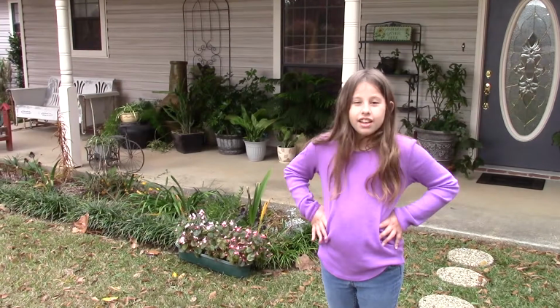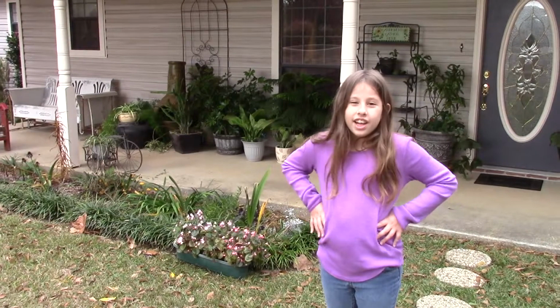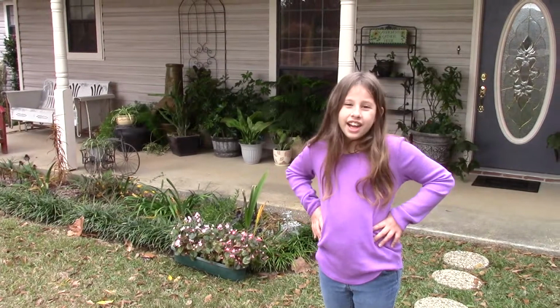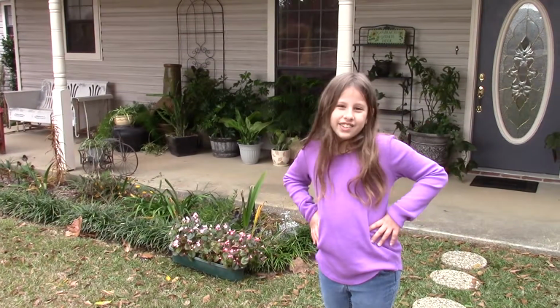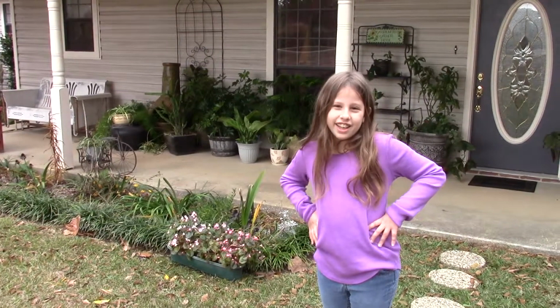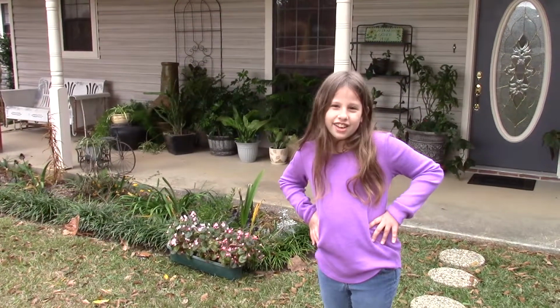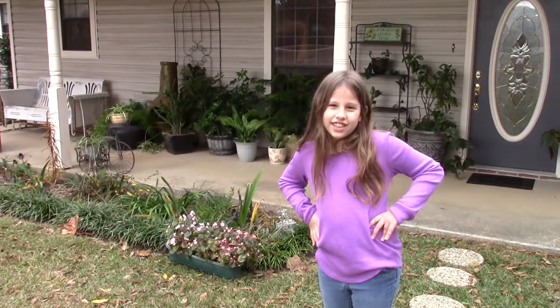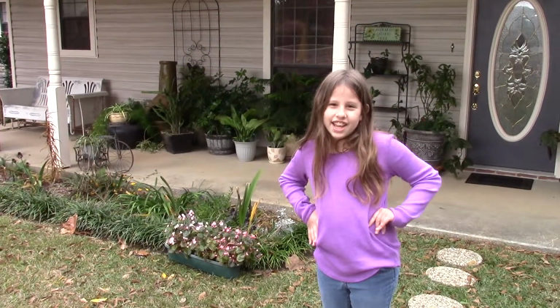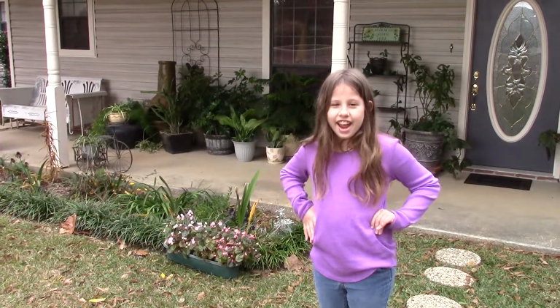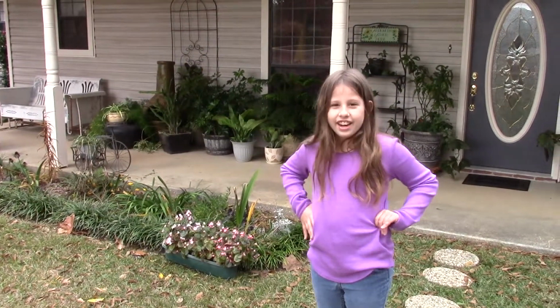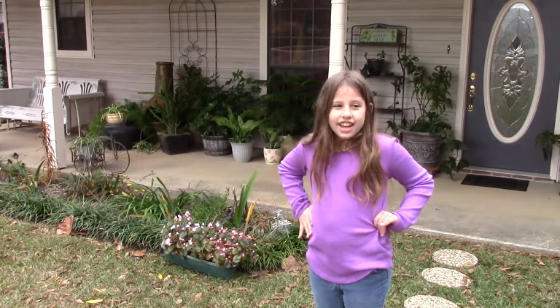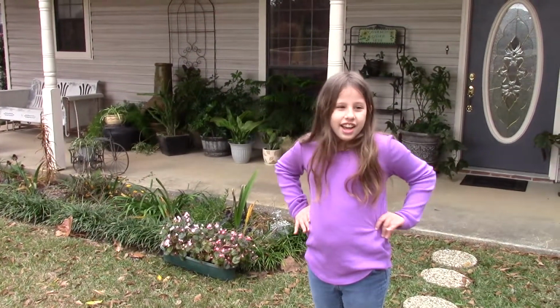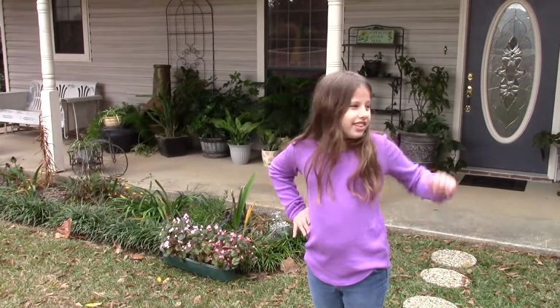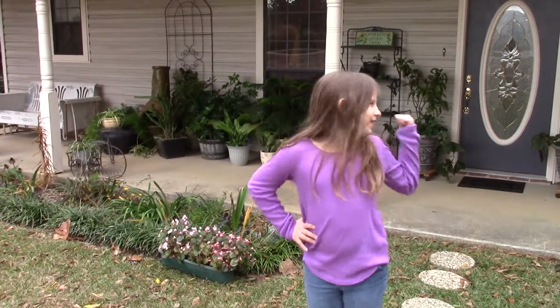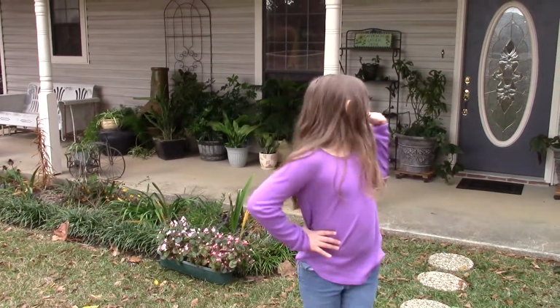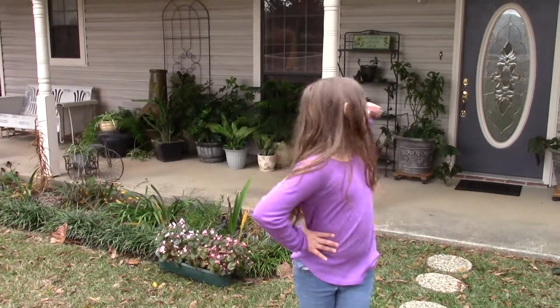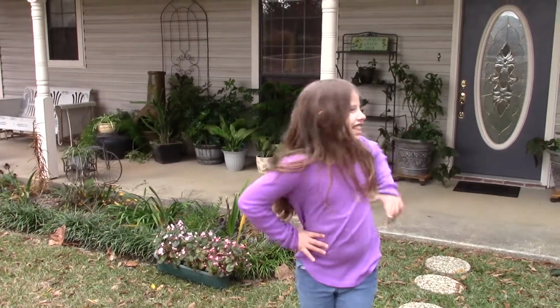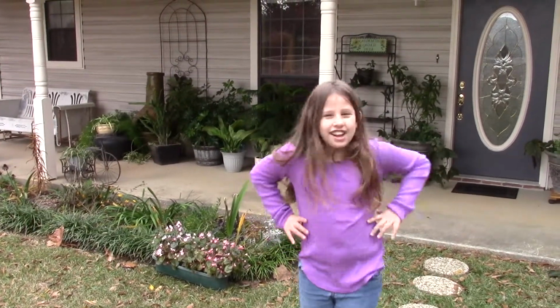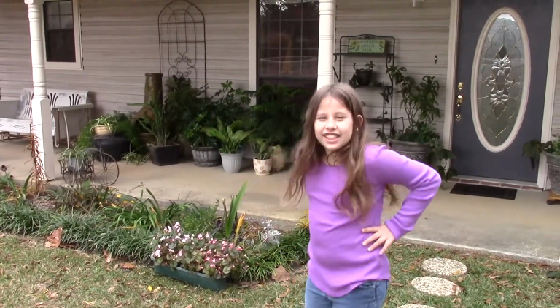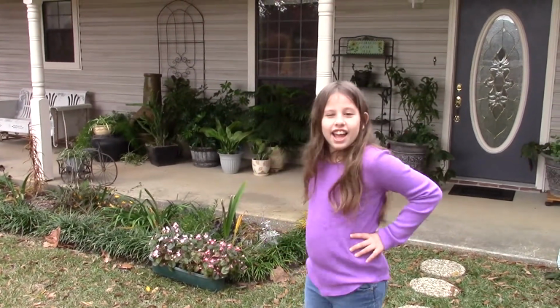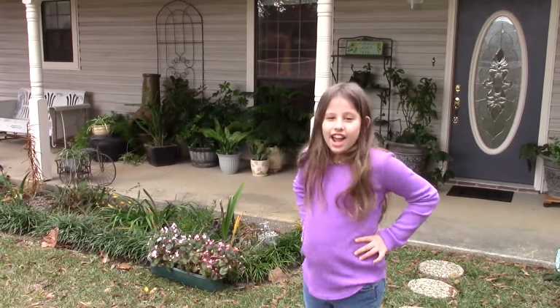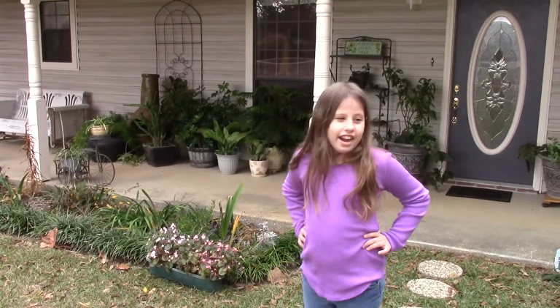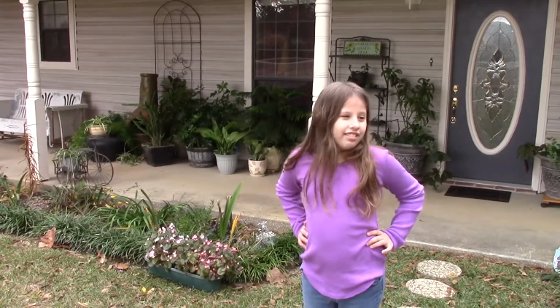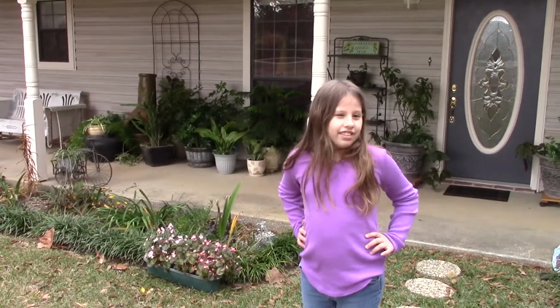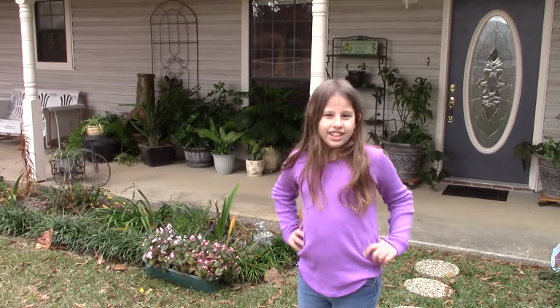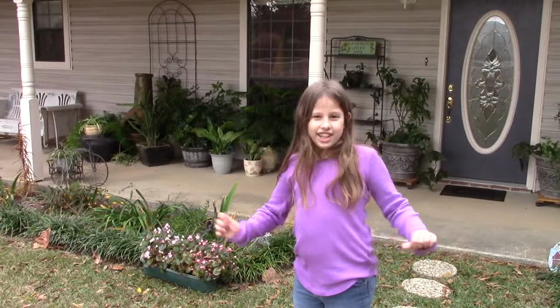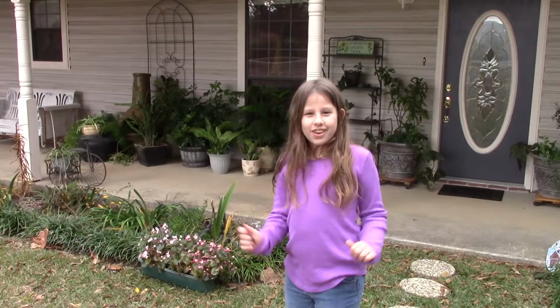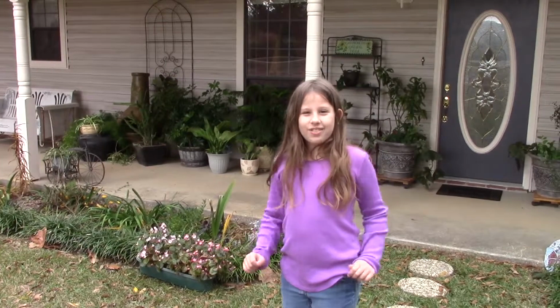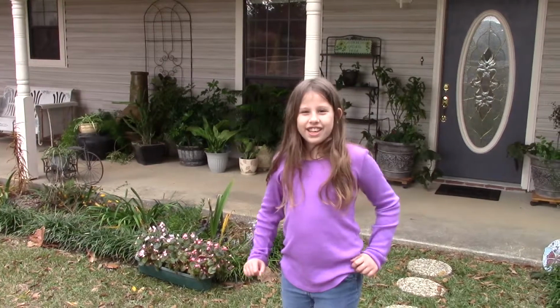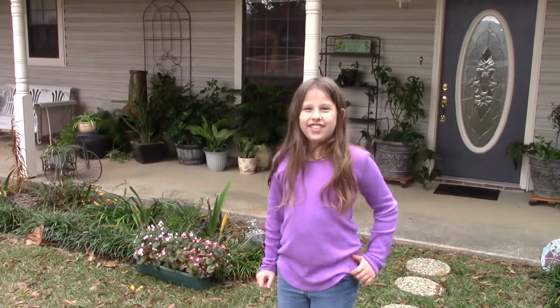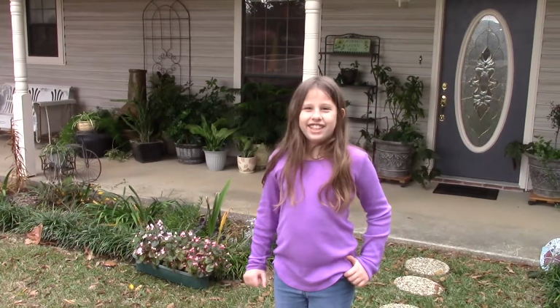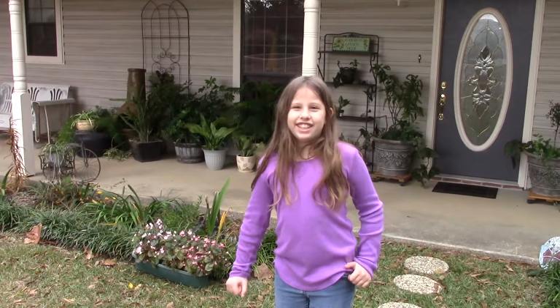Hi, I'm Julia Clavis and this is my Gigi's house and today we're gonna be cooking with Gigi.